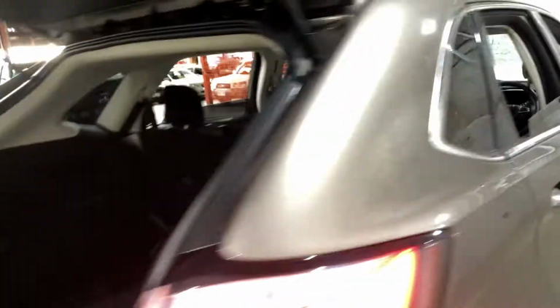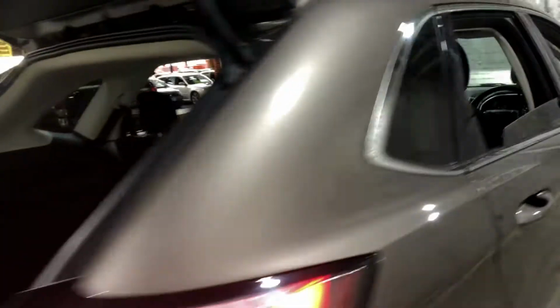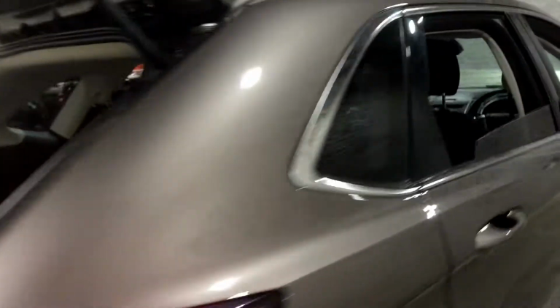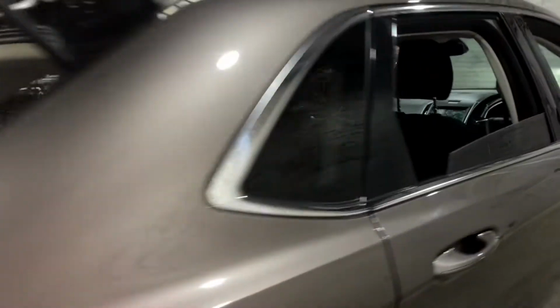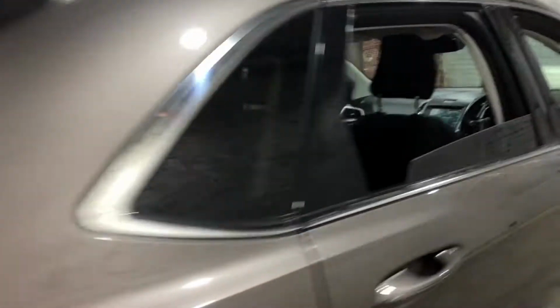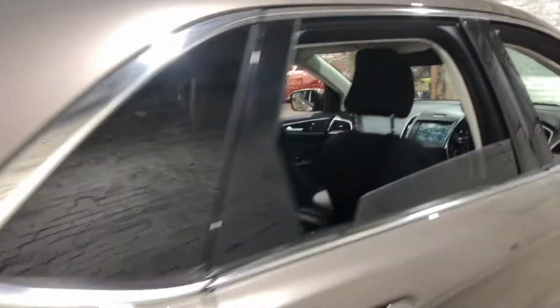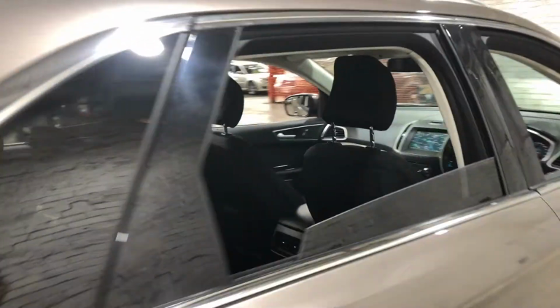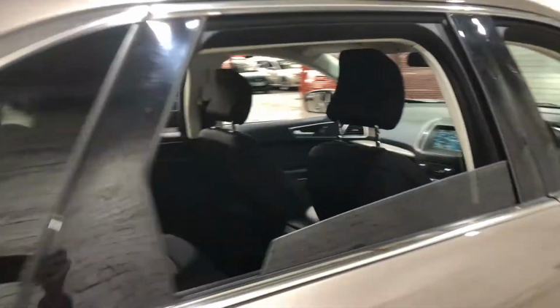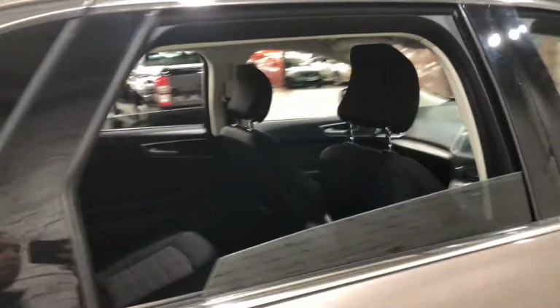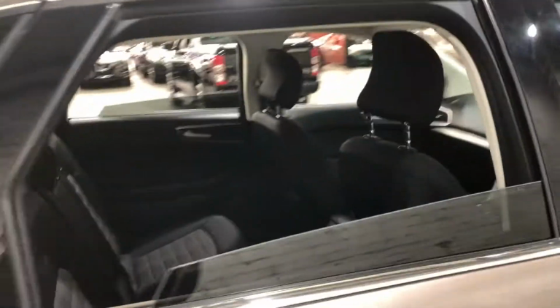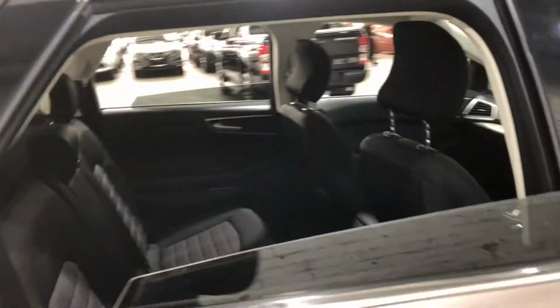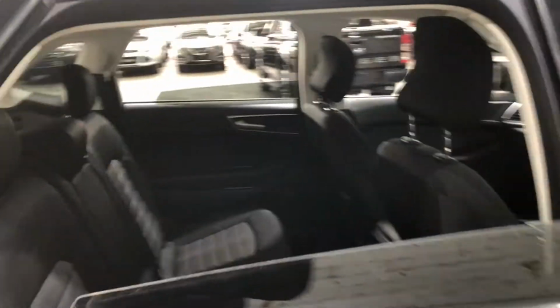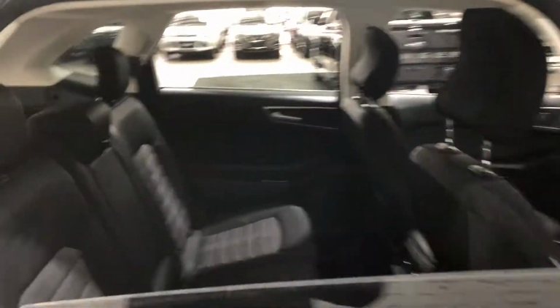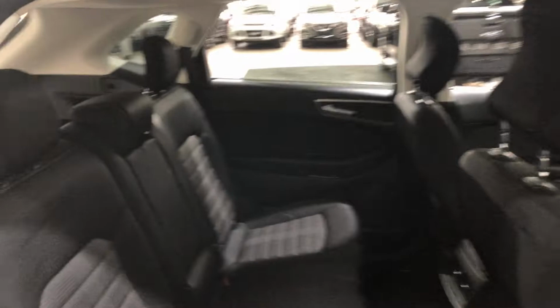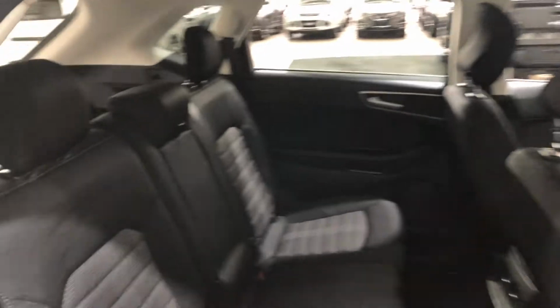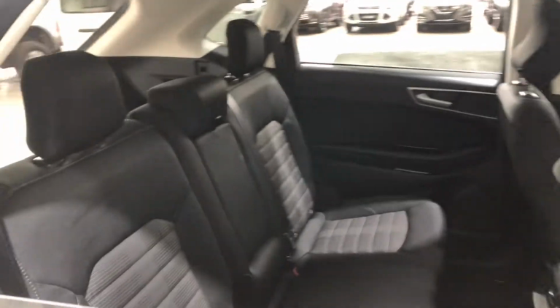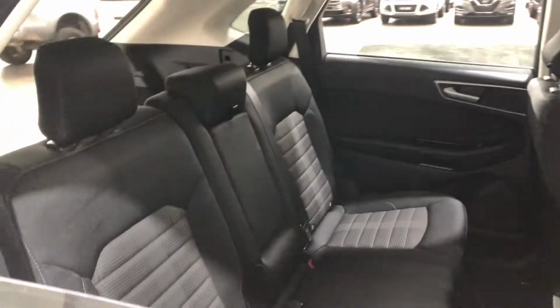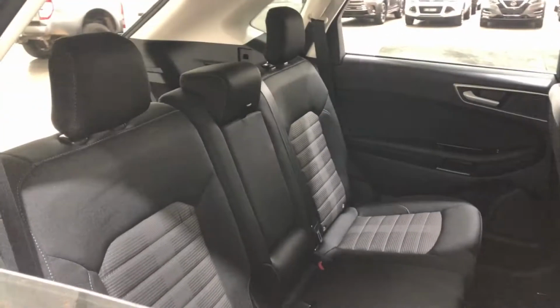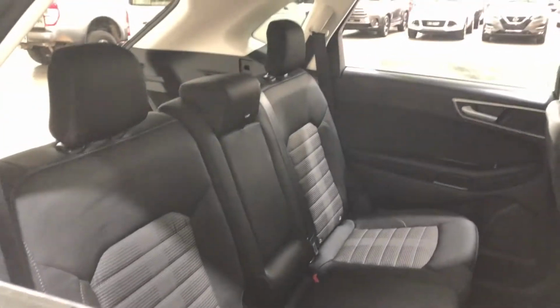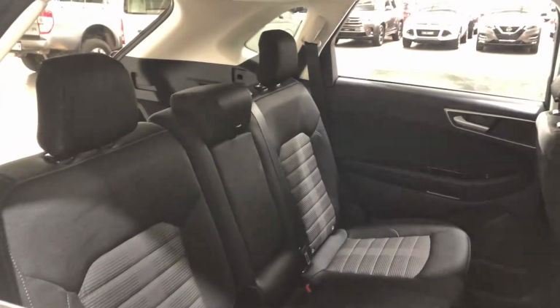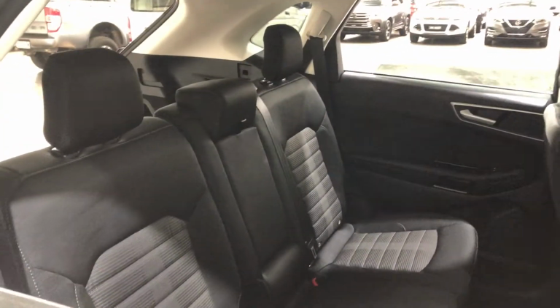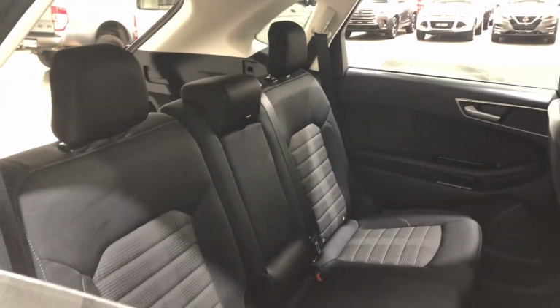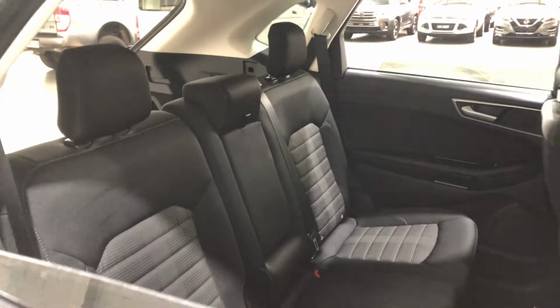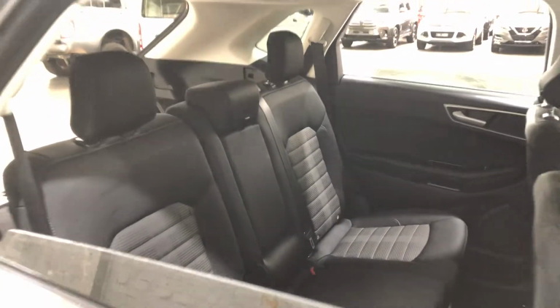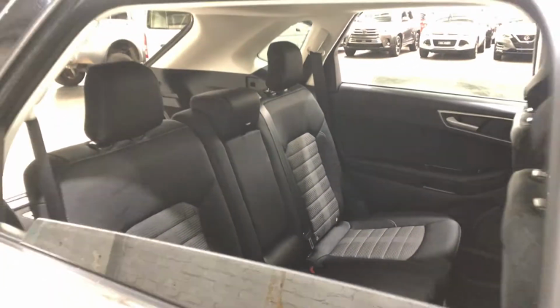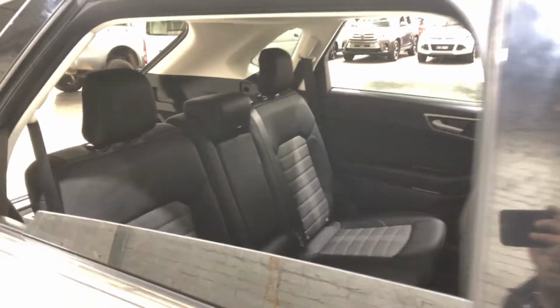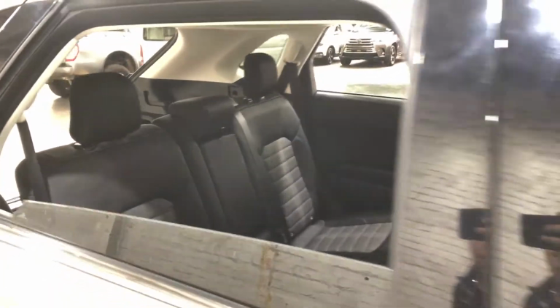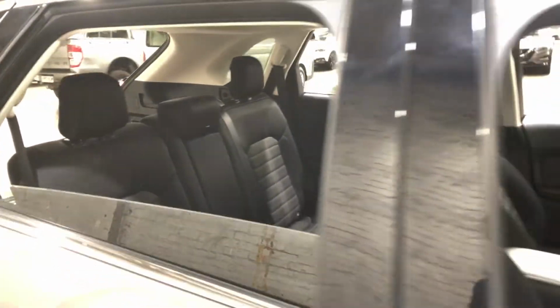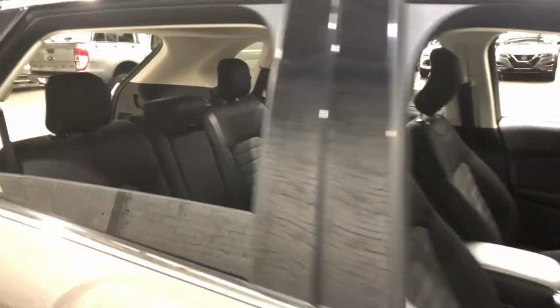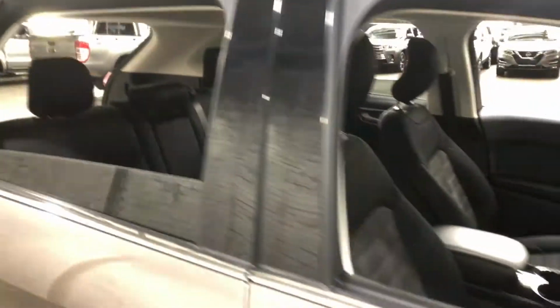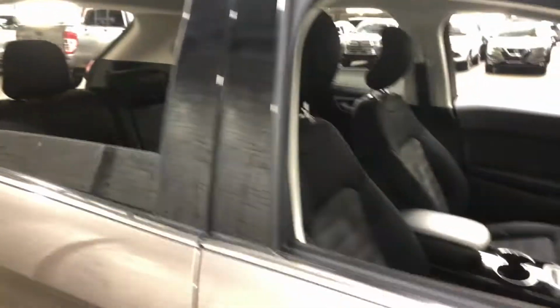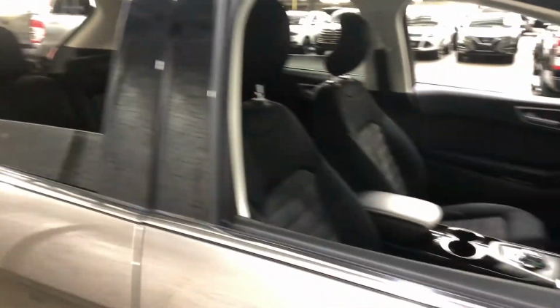Jumping inside the car, it comes with a full black interior with plenty of back seat space for your passengers, and the same goes for the front.